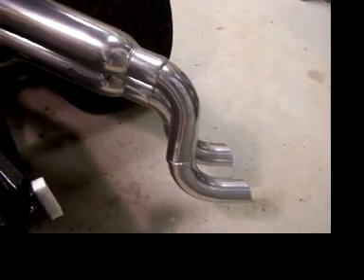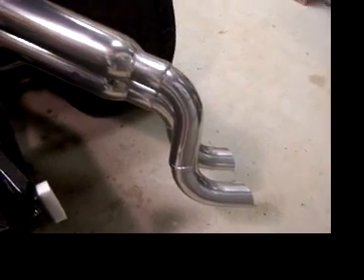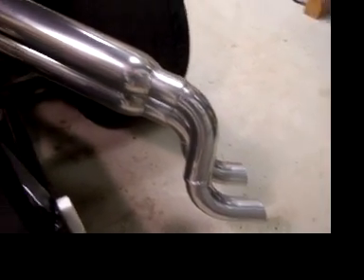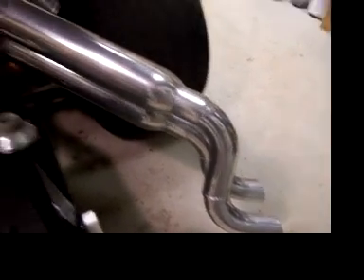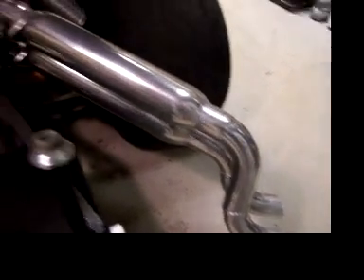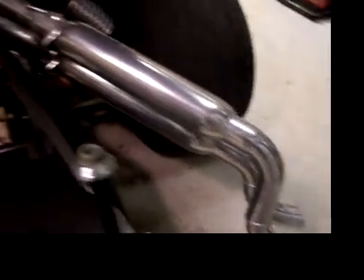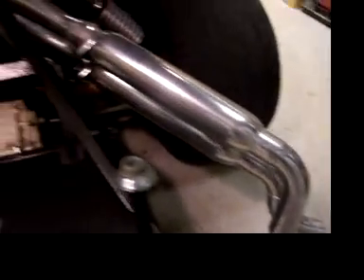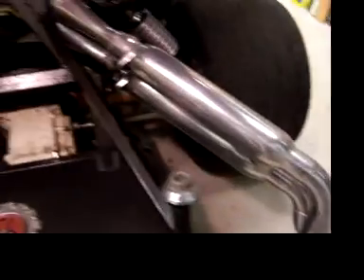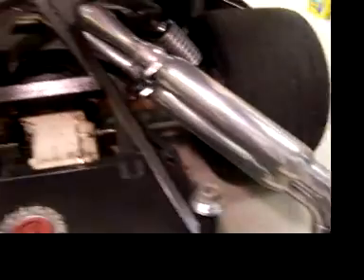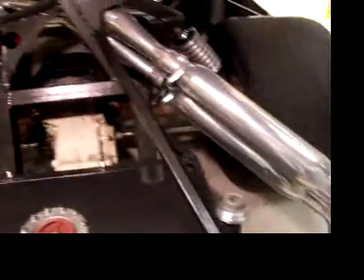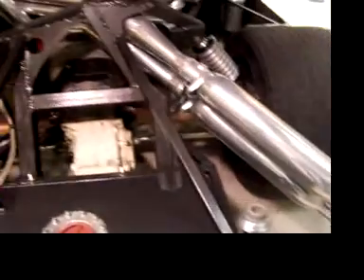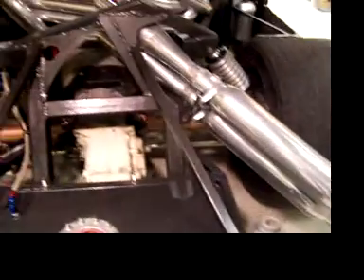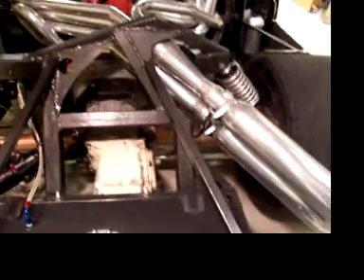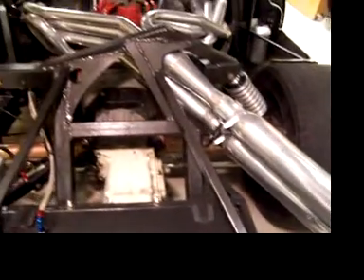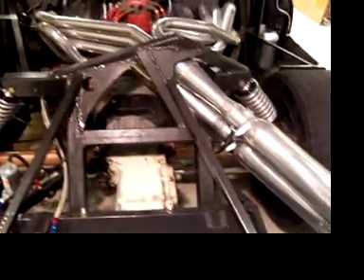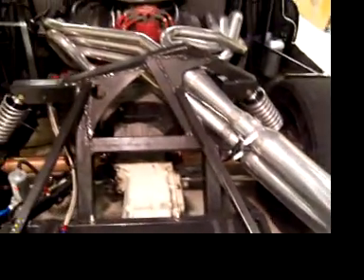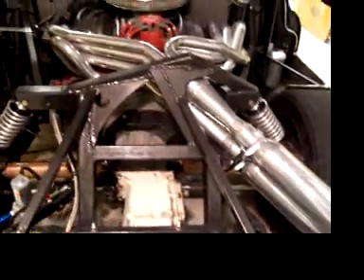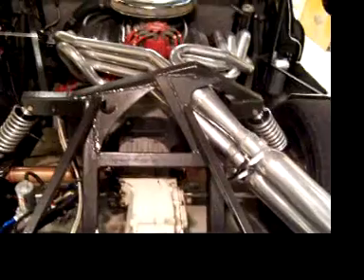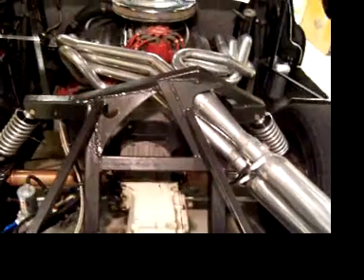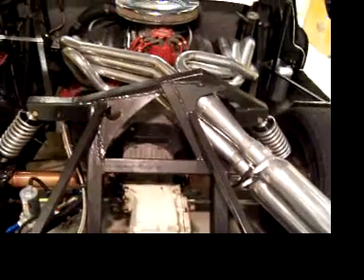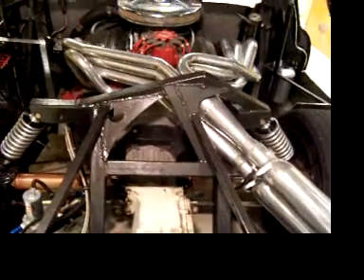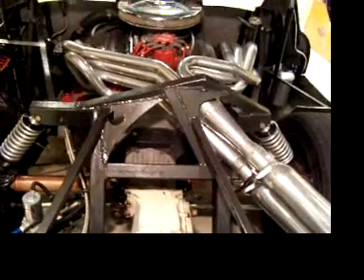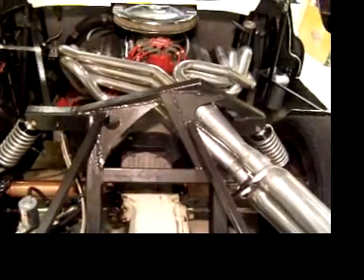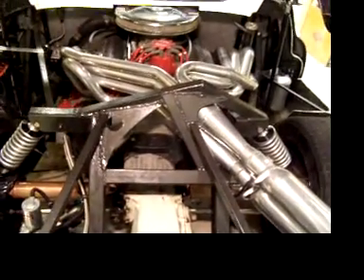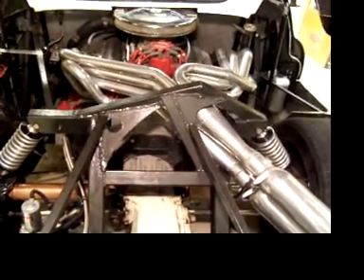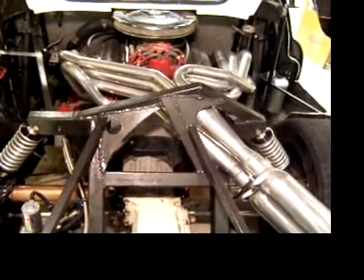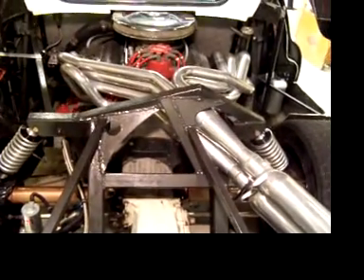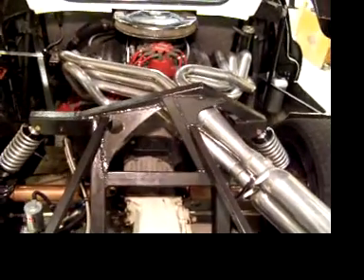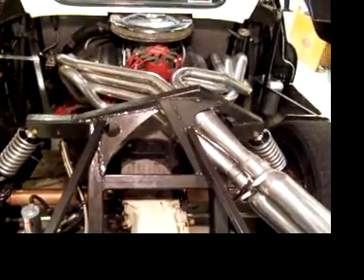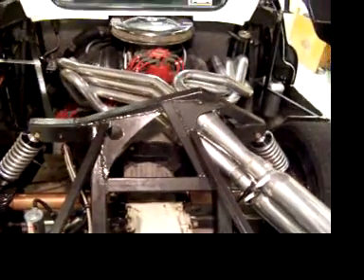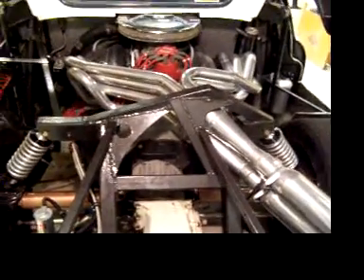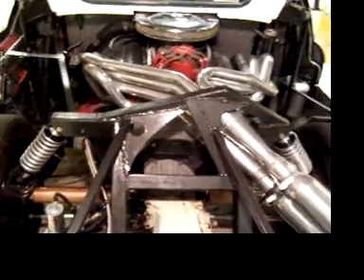Welded together and sent to JetHot to get their Sterling ceramic coating.